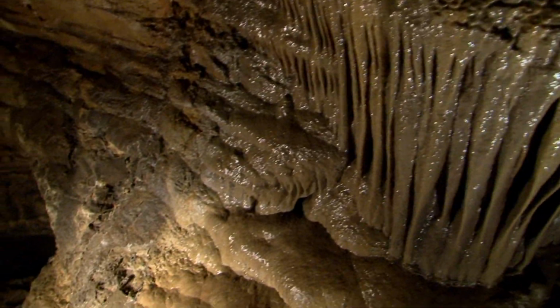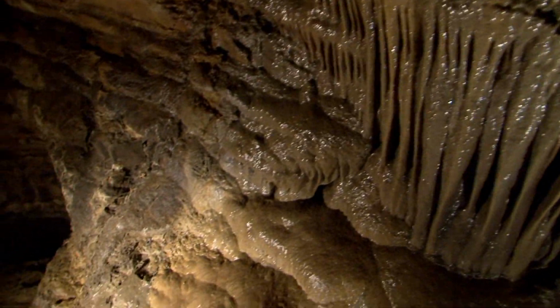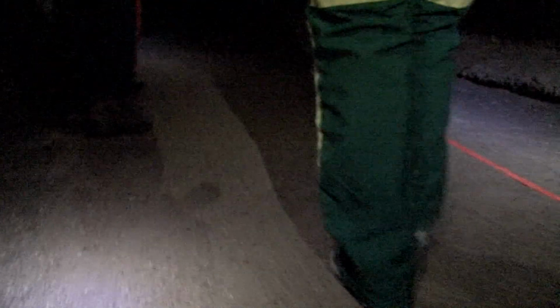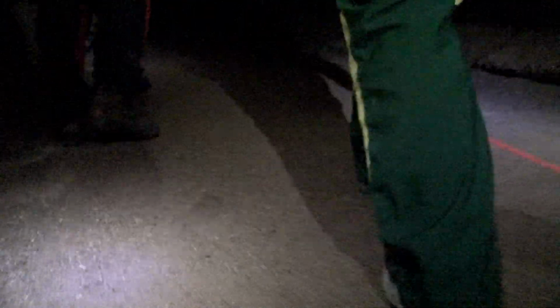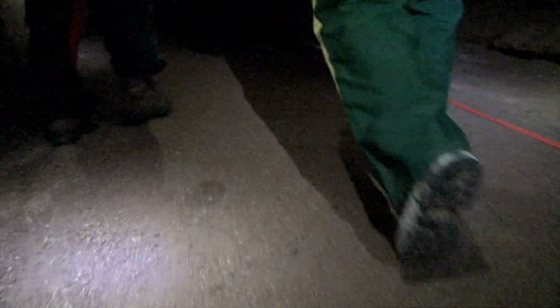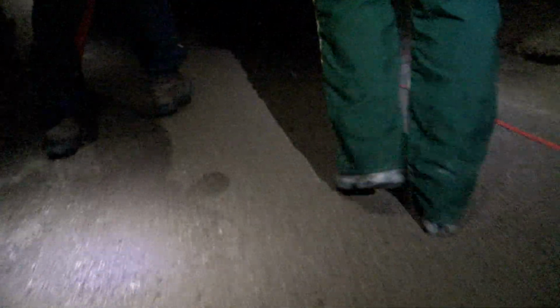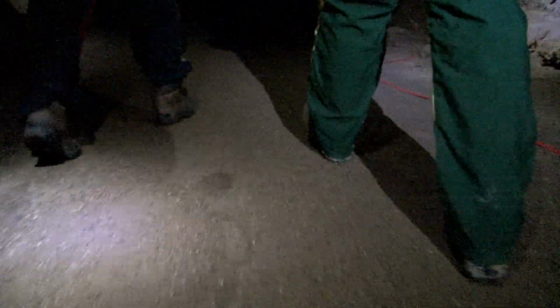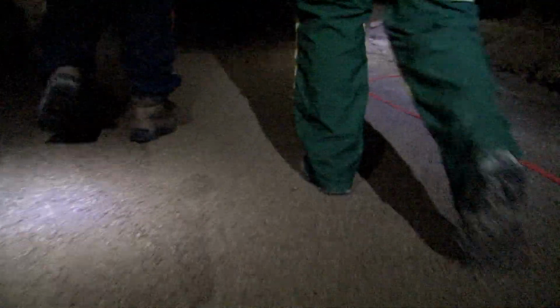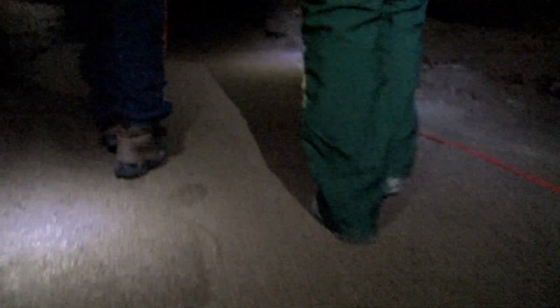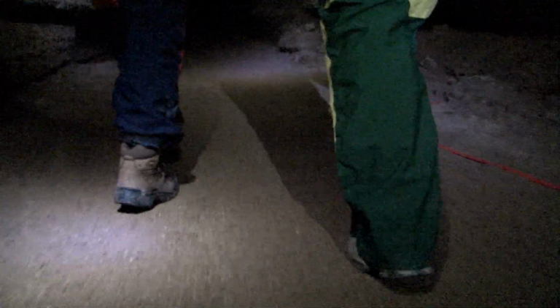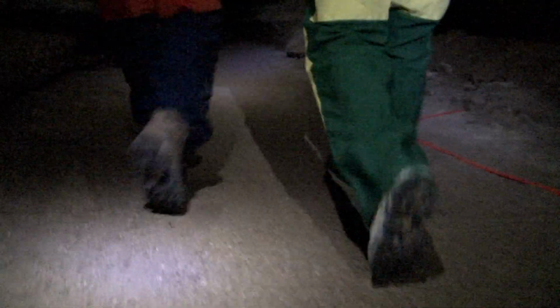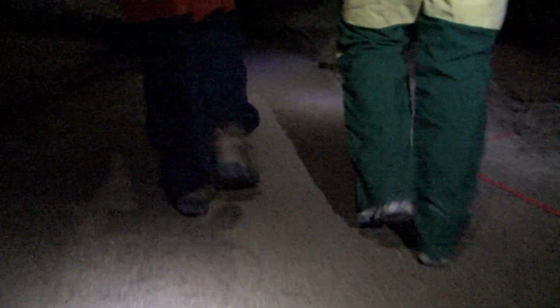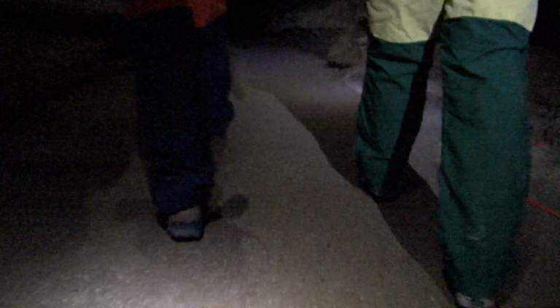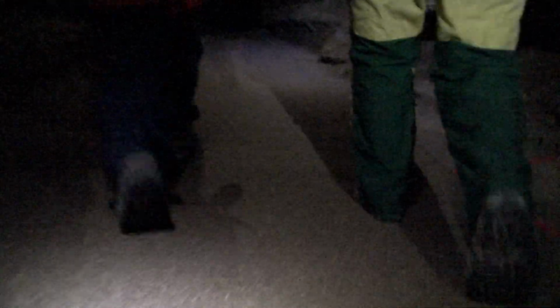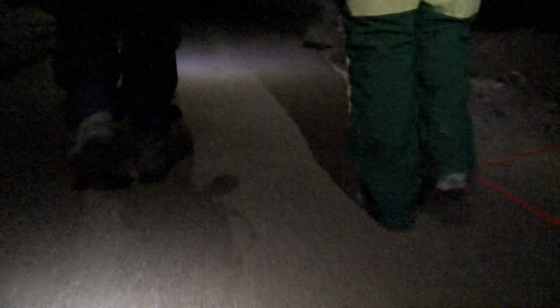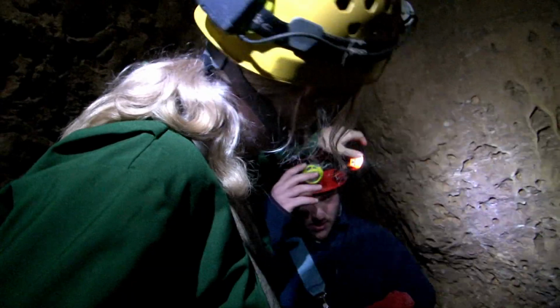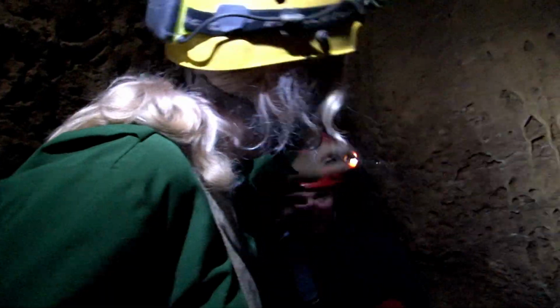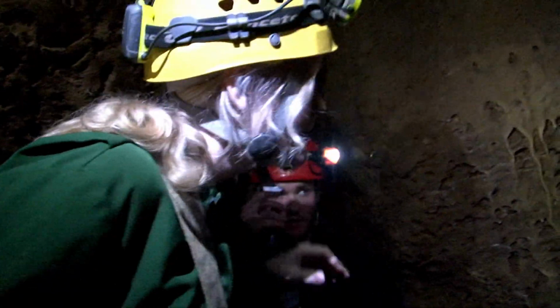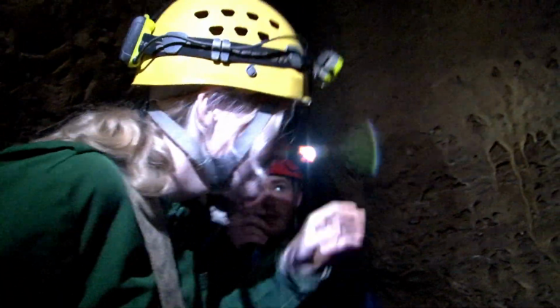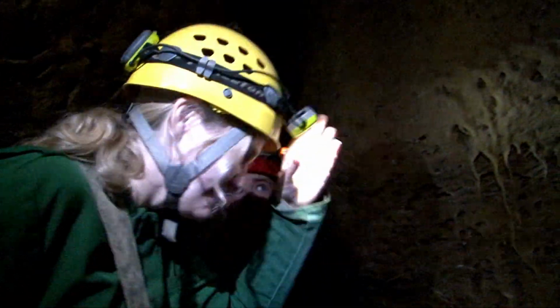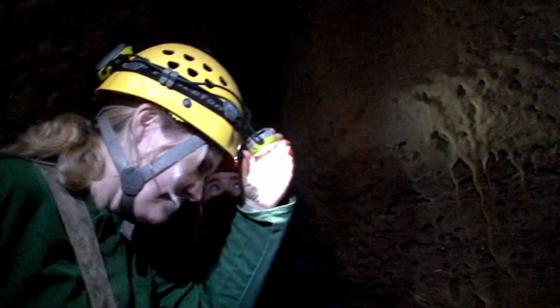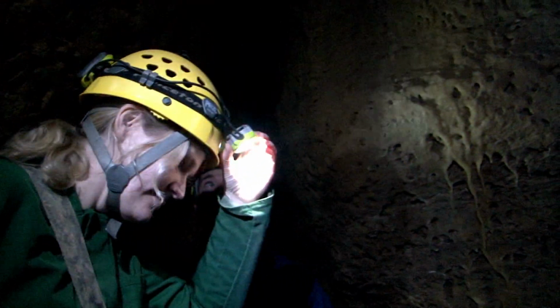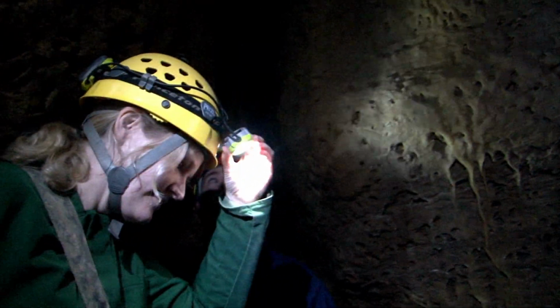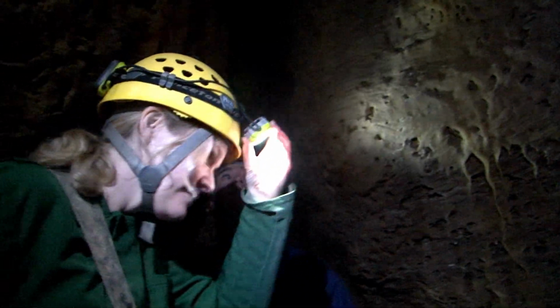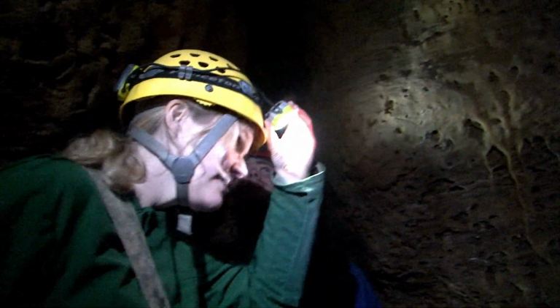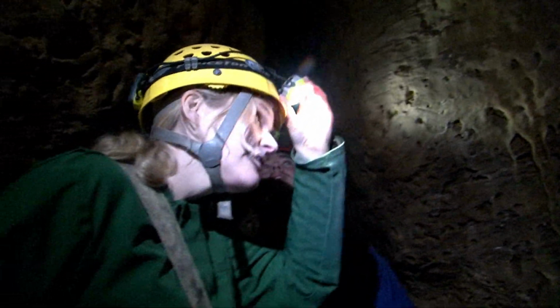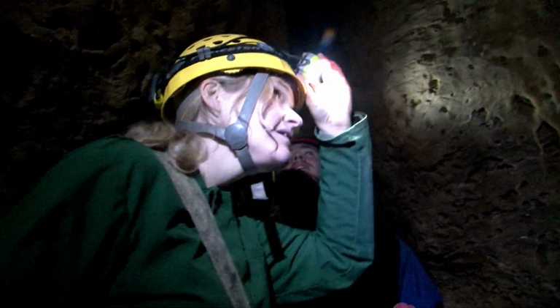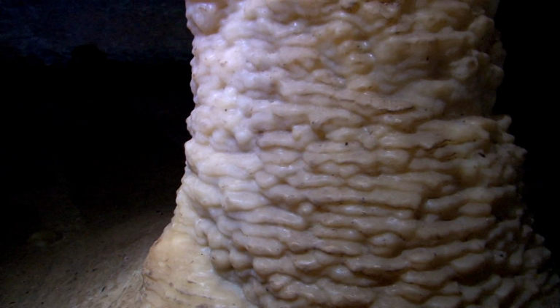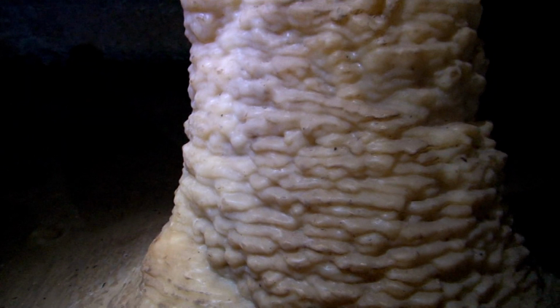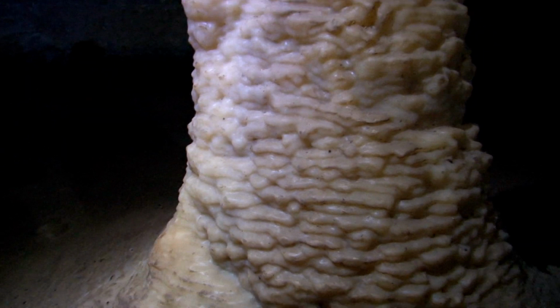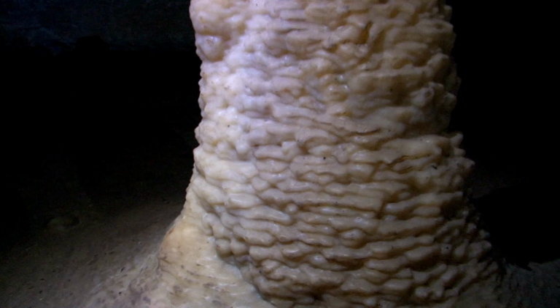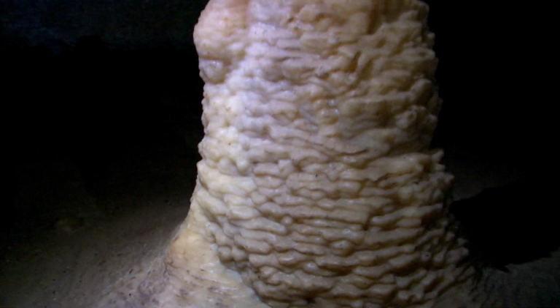If you're looking for a little bit more of a rugged experience, we offer a two-hour tour. You see completely different things.